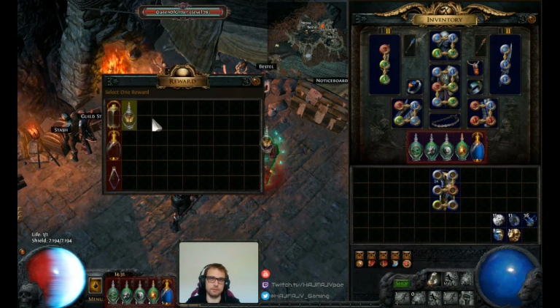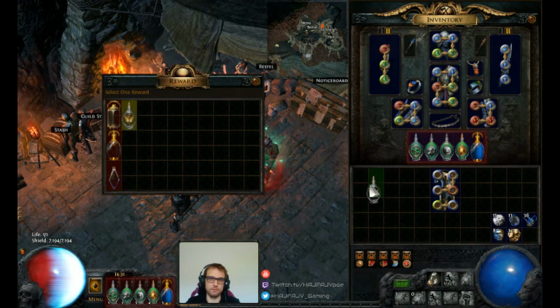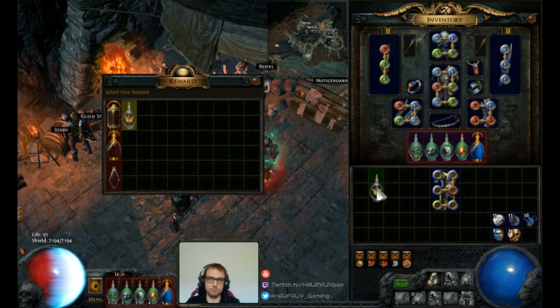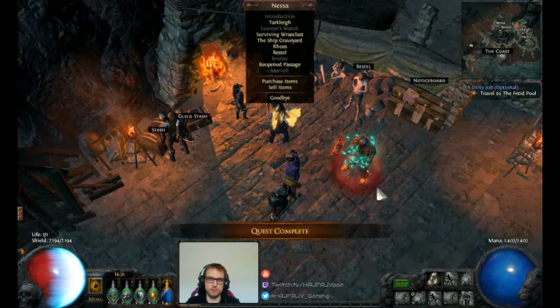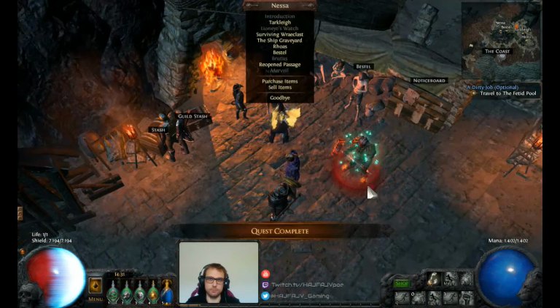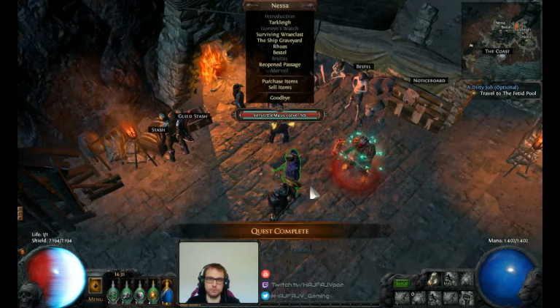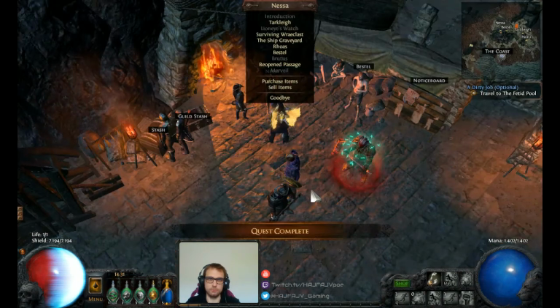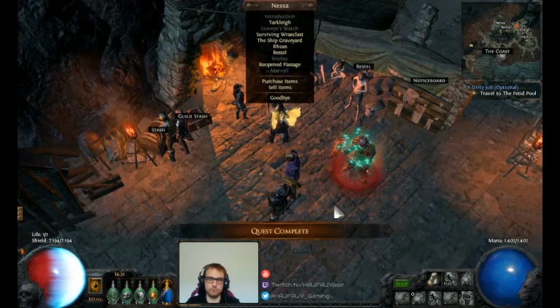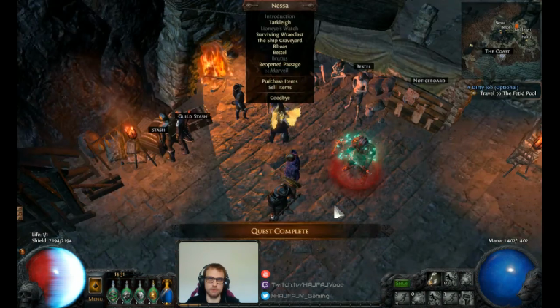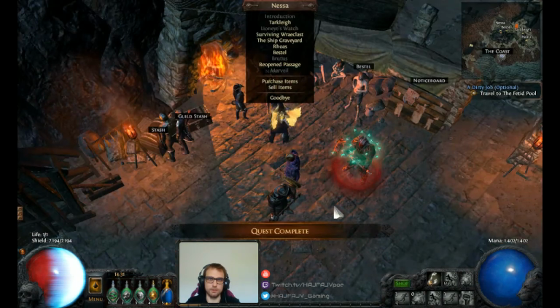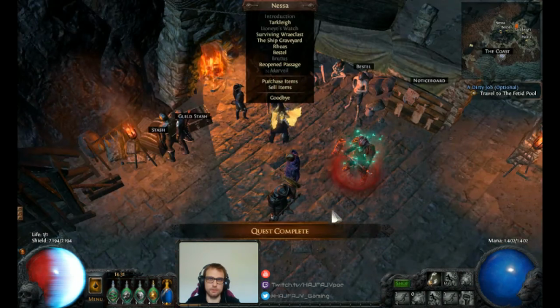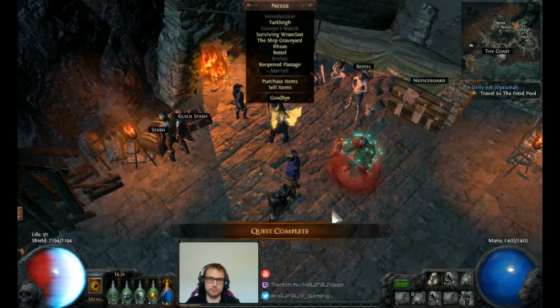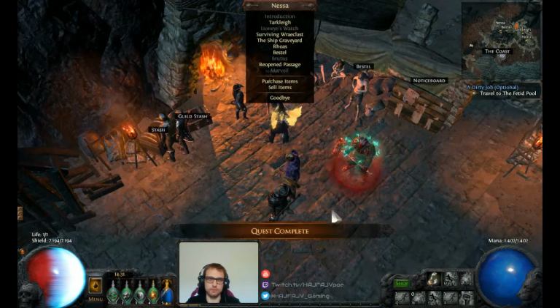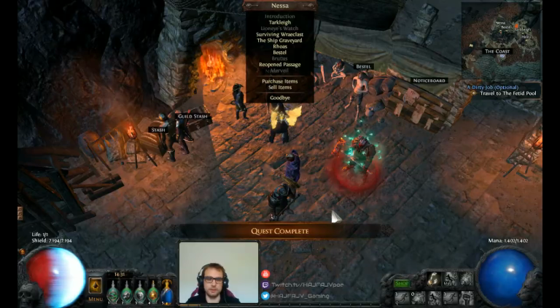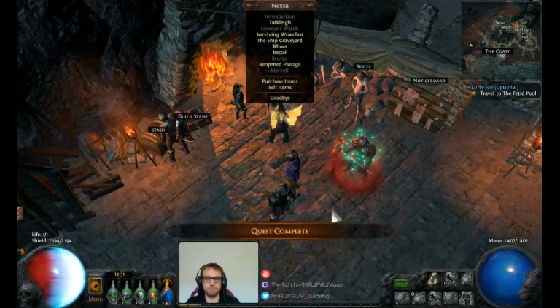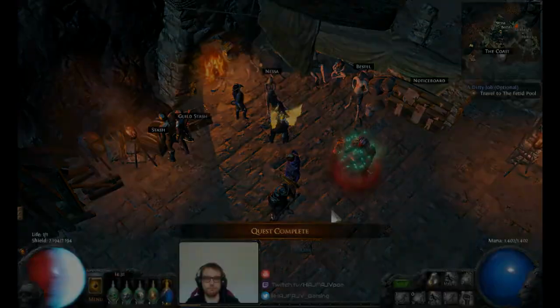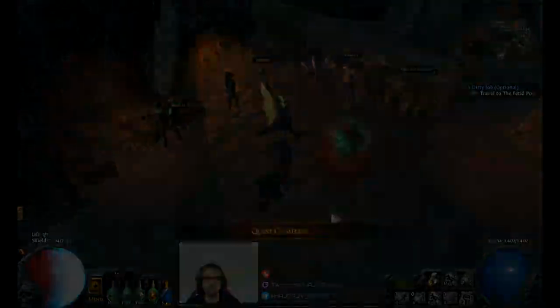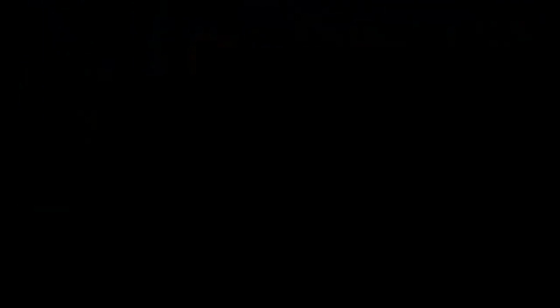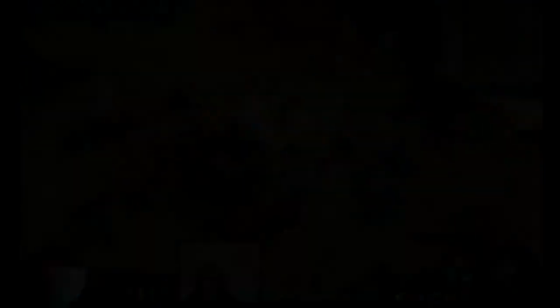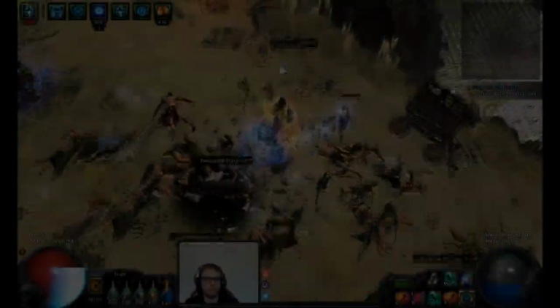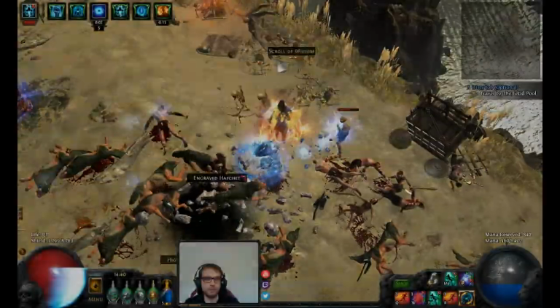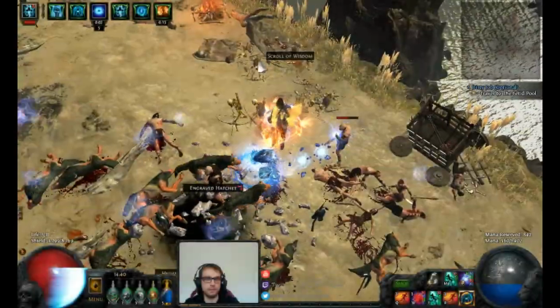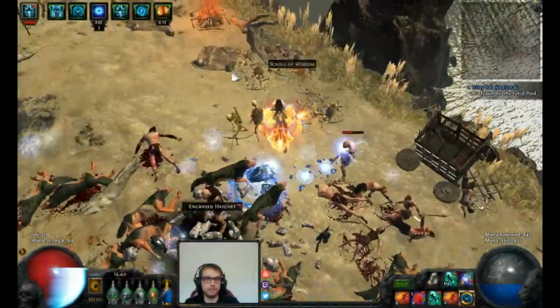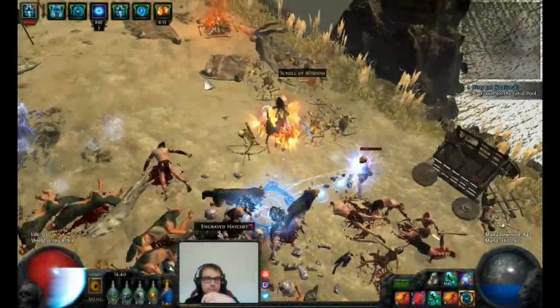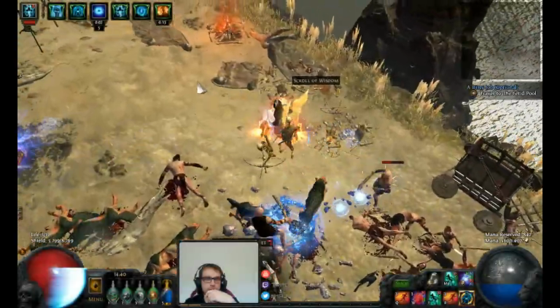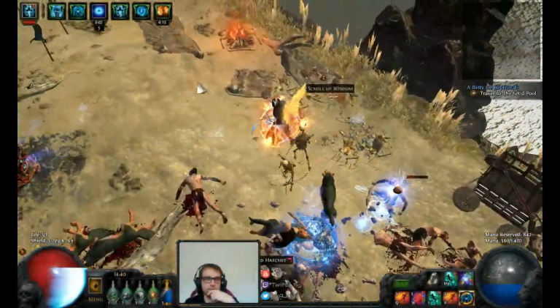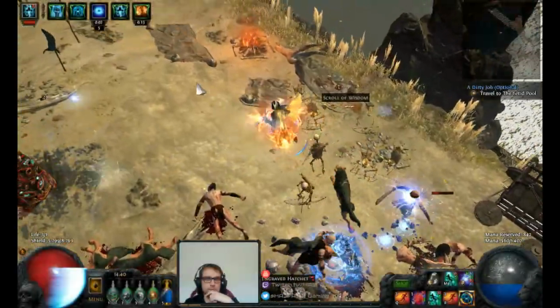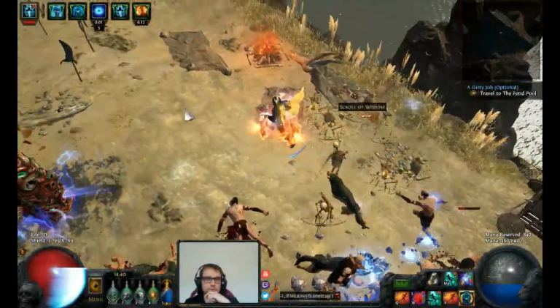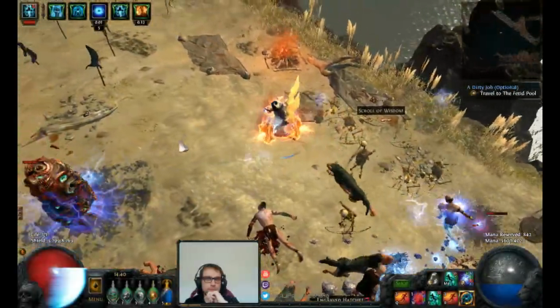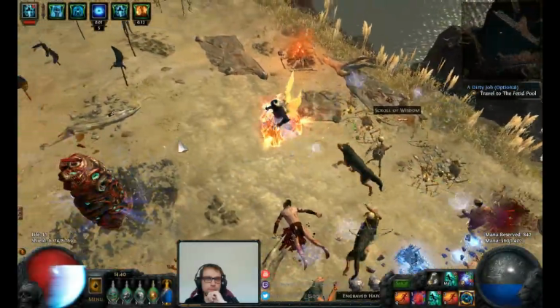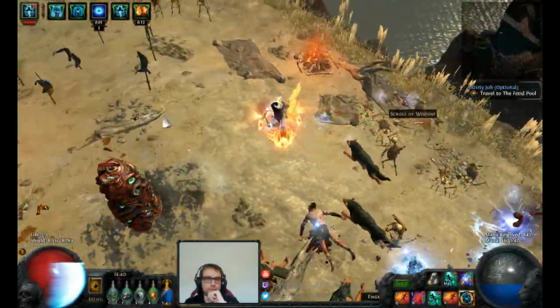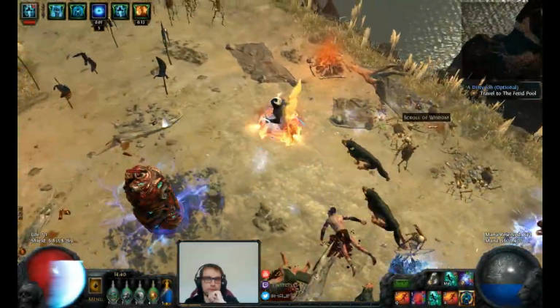Turning in the medicine chest means Nessa will be very happy, and what you will receive is a quicksilver flask. This will help you move a lot faster in the game.